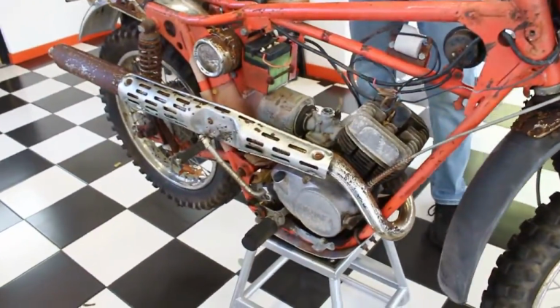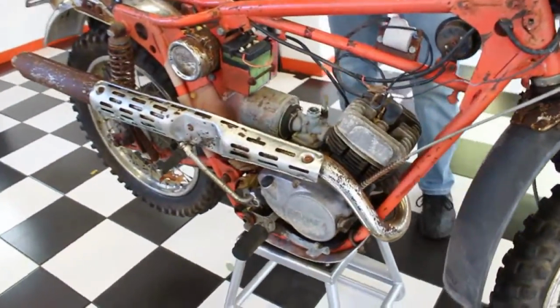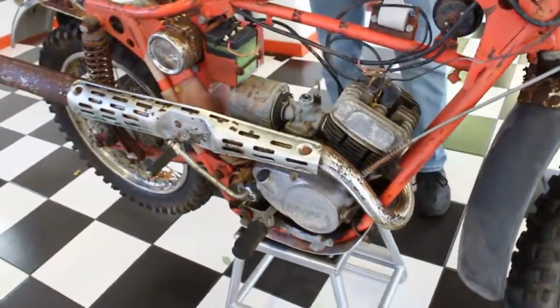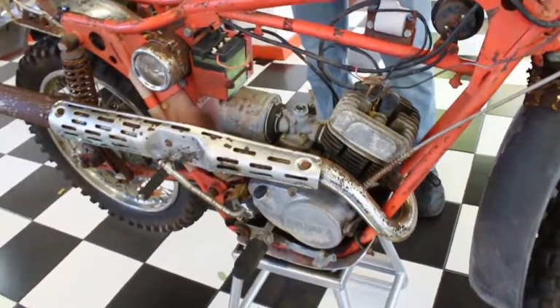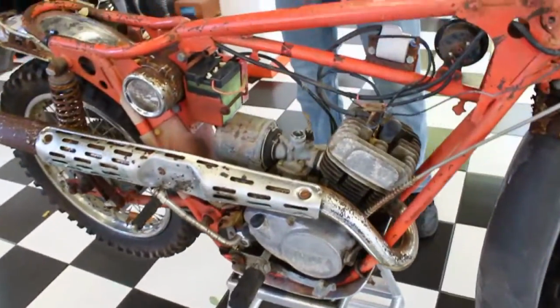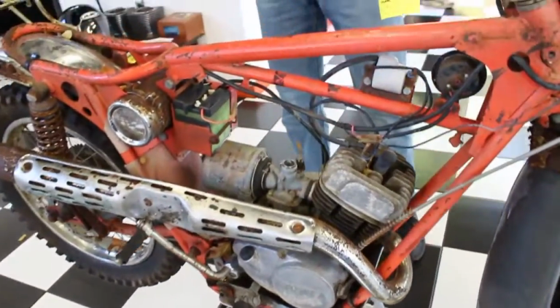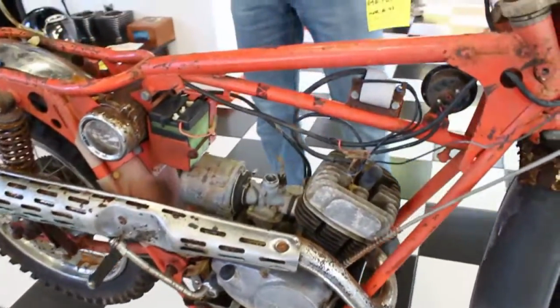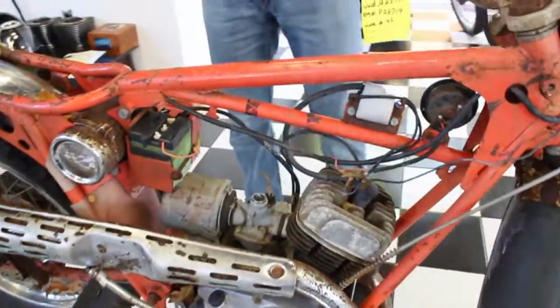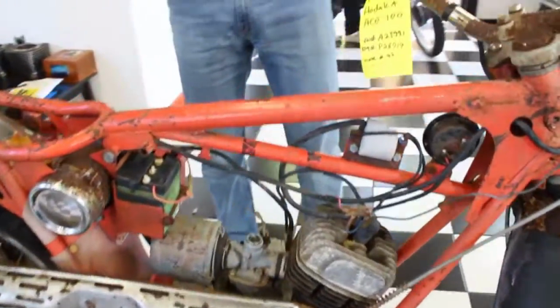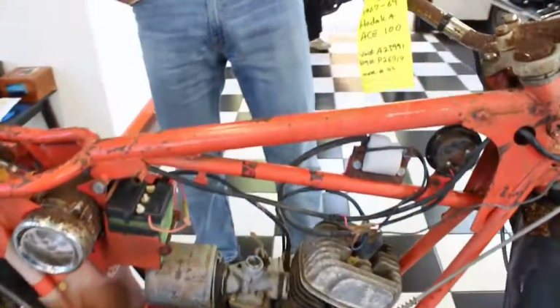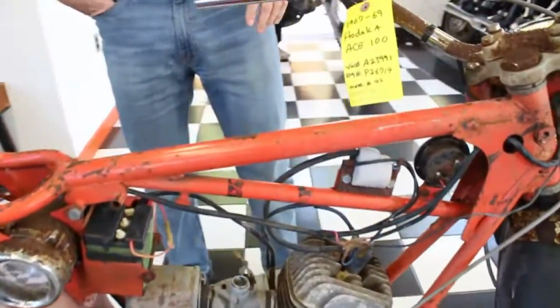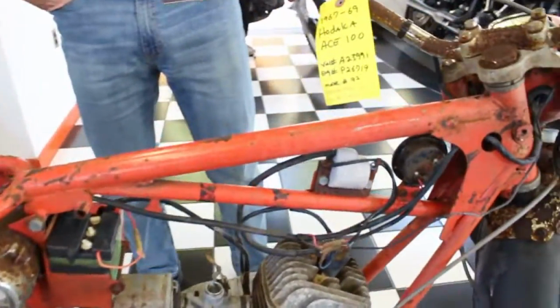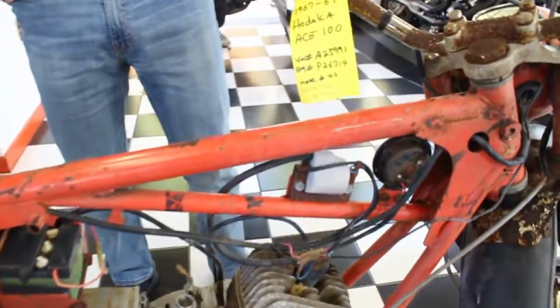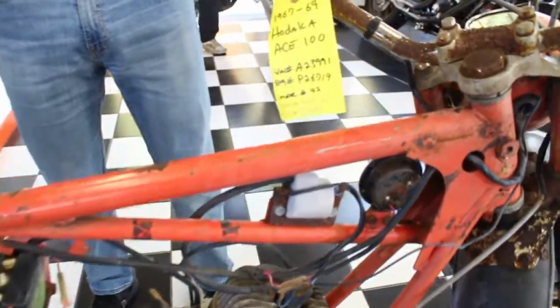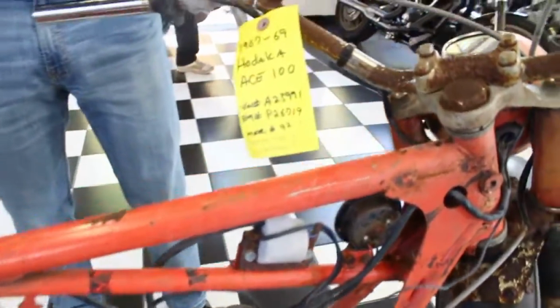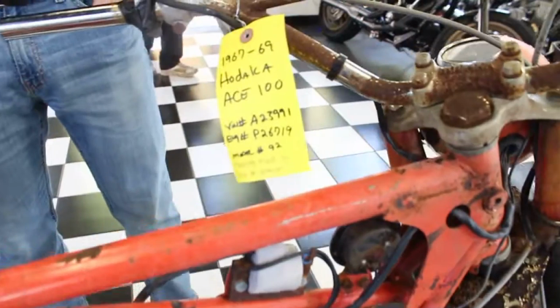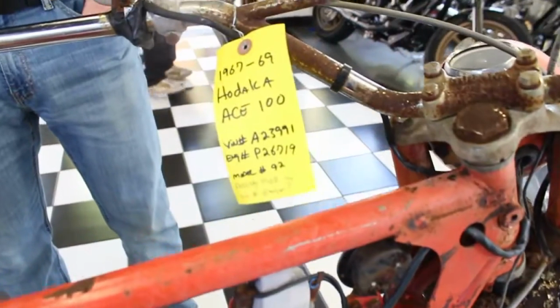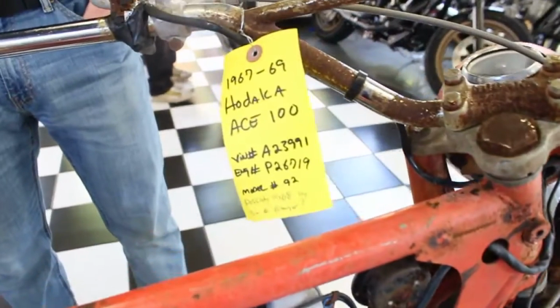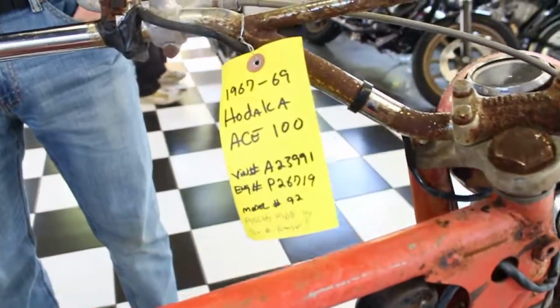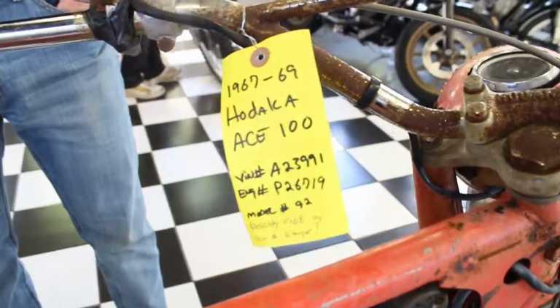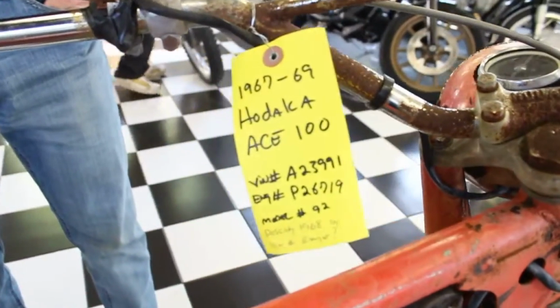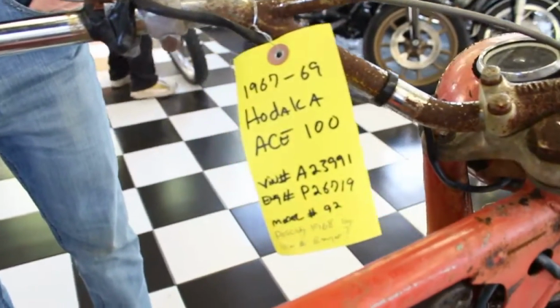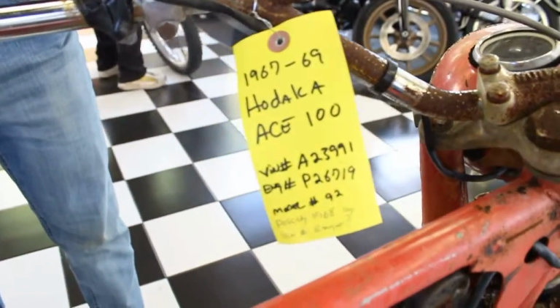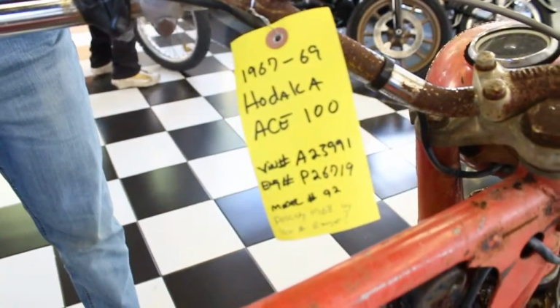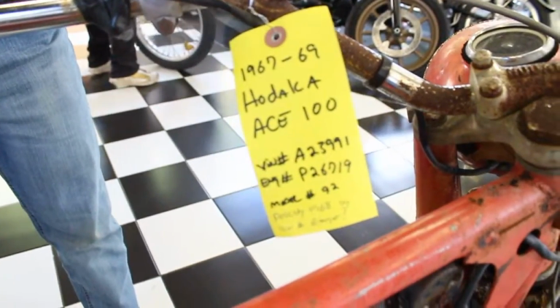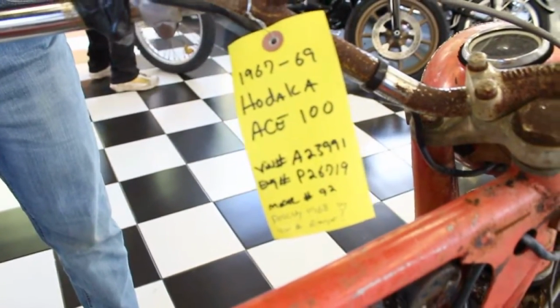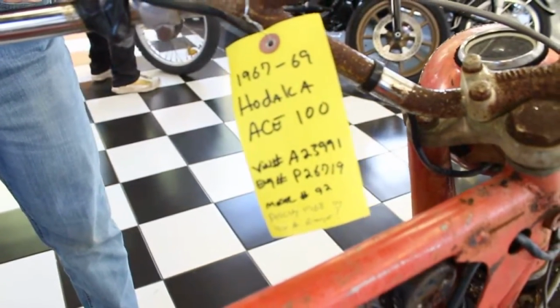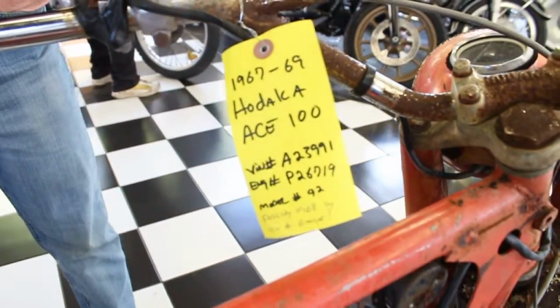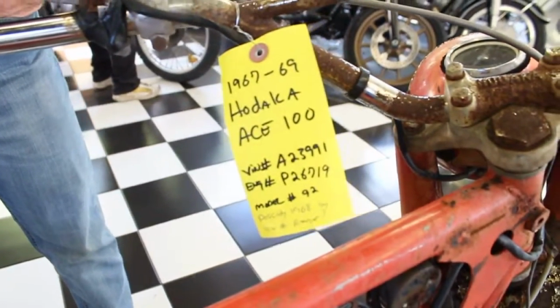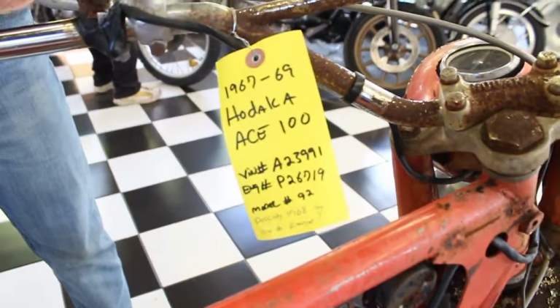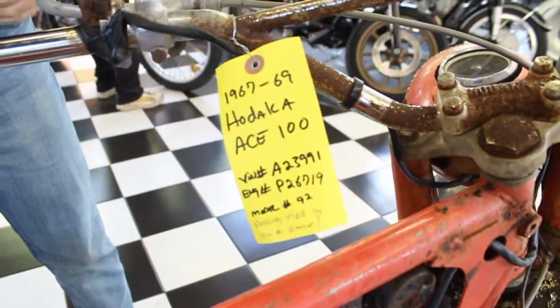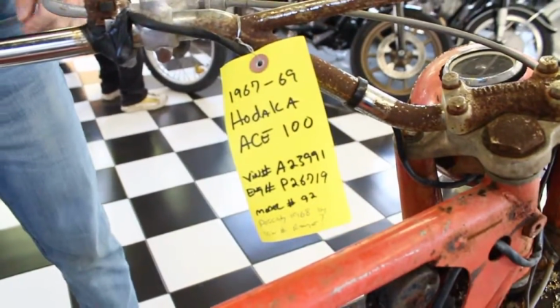We're selling it as-is, where-is. No extra parts are included. What you see is what you get.